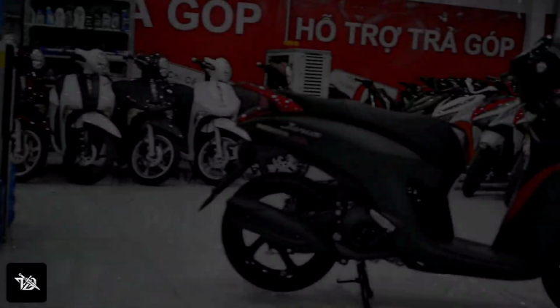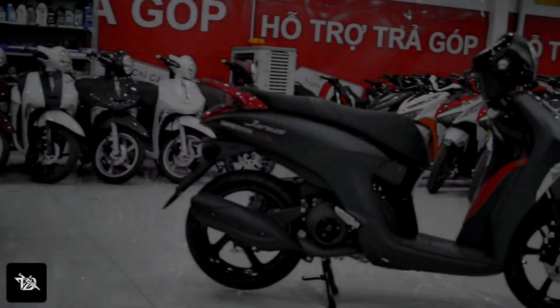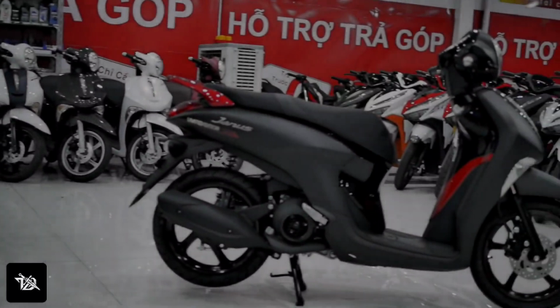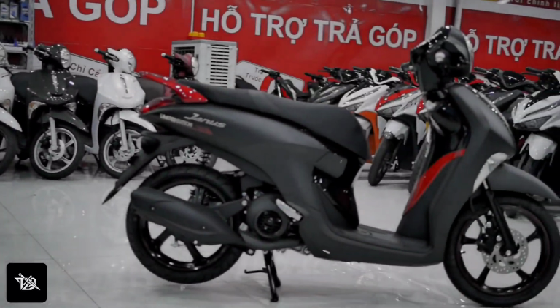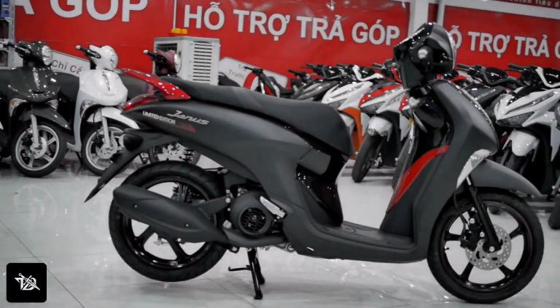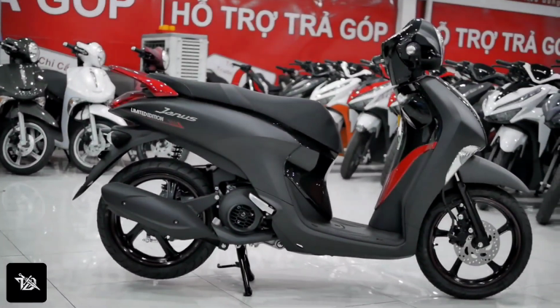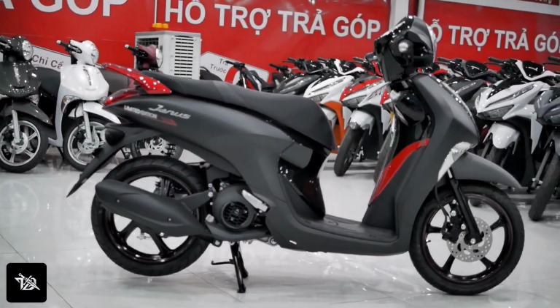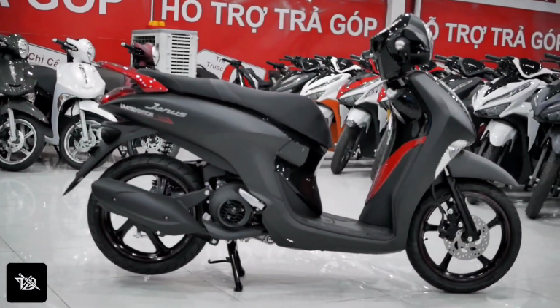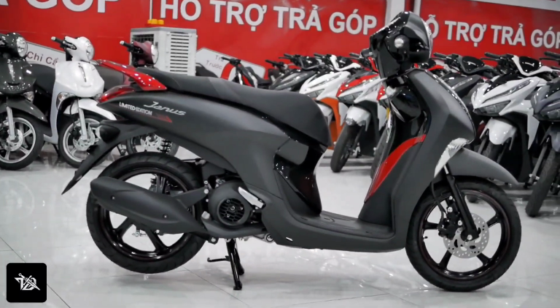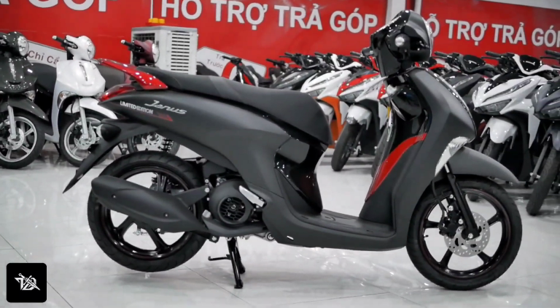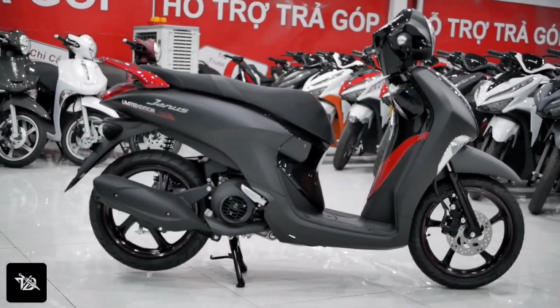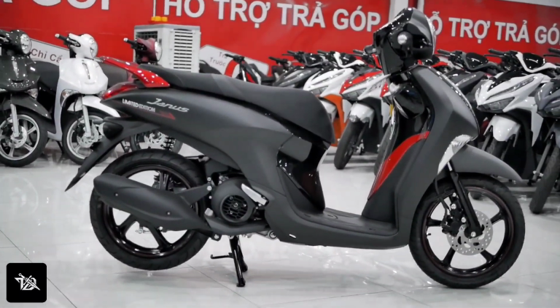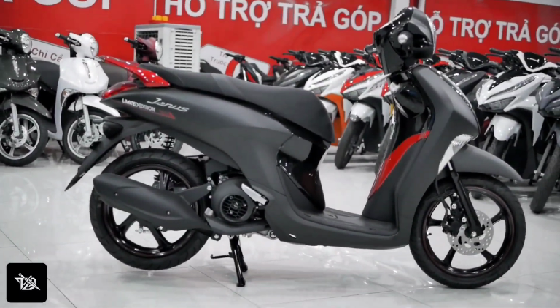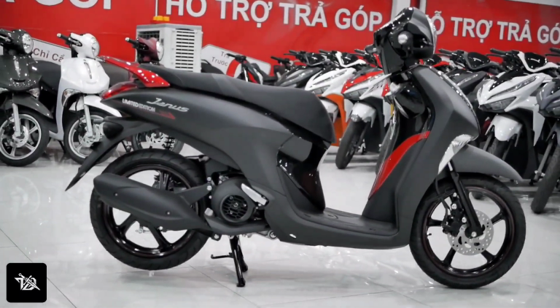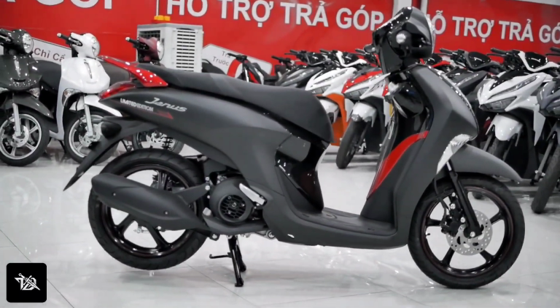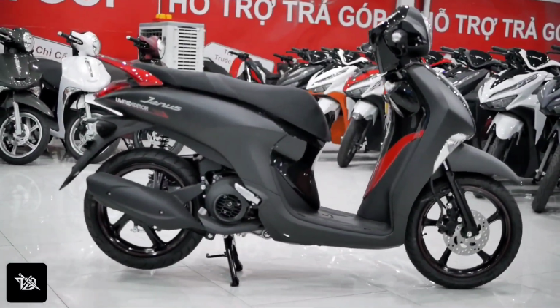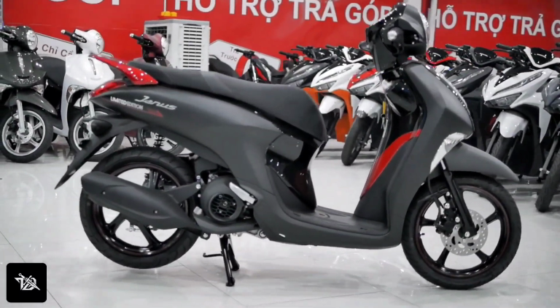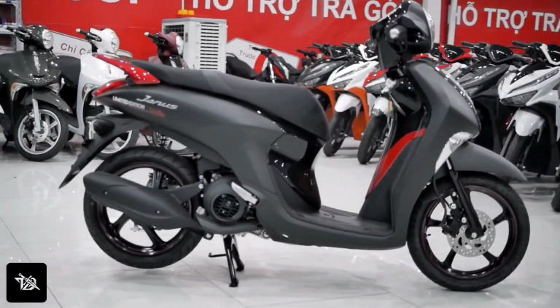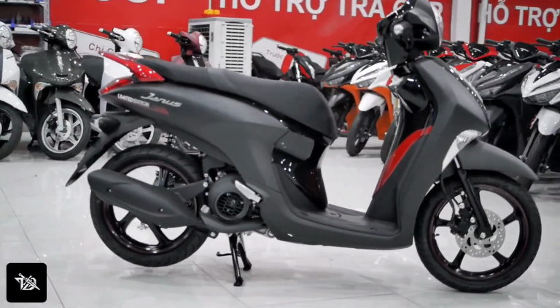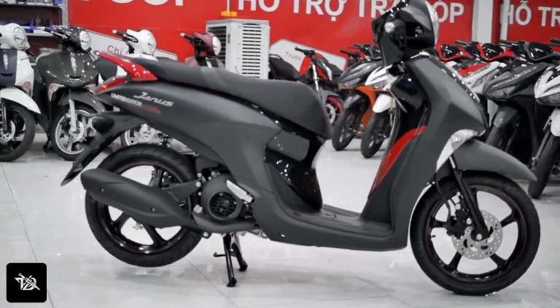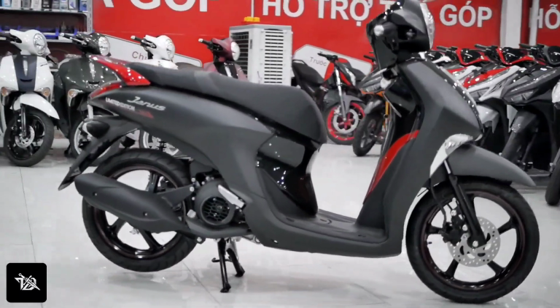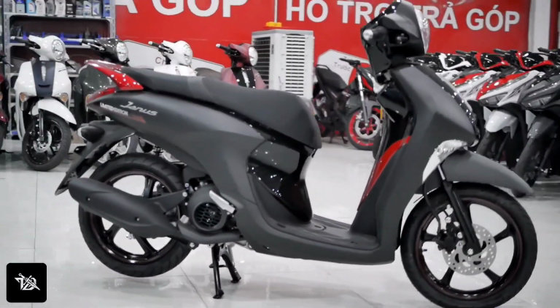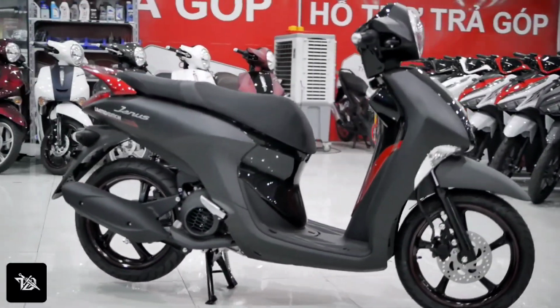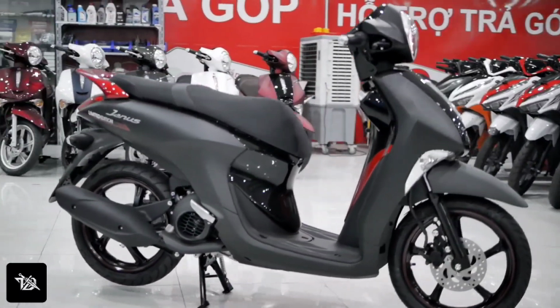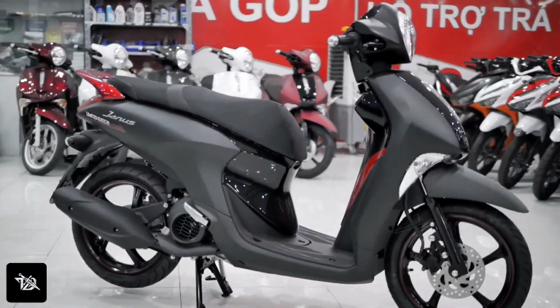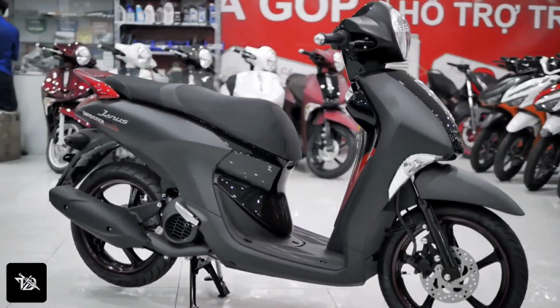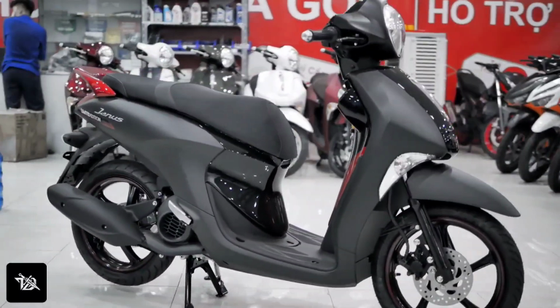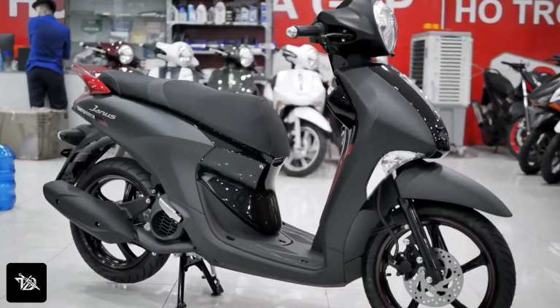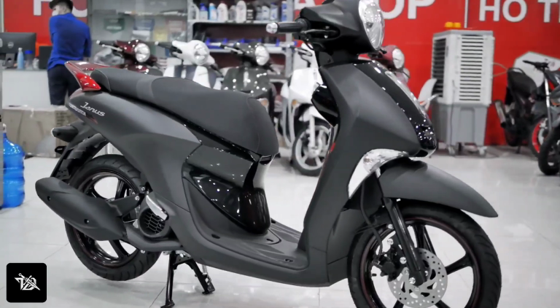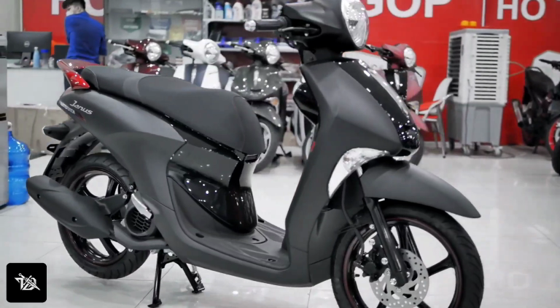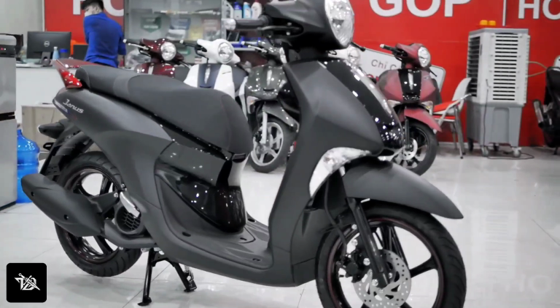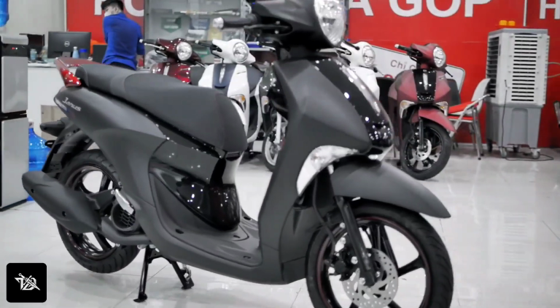Hey guys, what's up? It's Who's Technical Log. In today's video, I'm going to talk about the Yamaha GNS 125 — when will it come to India?